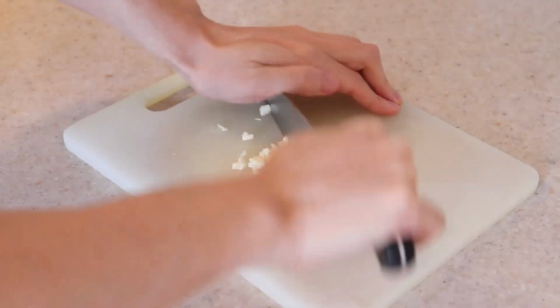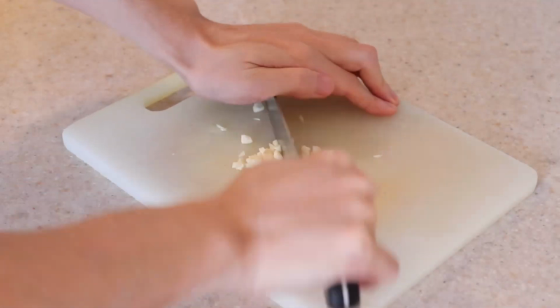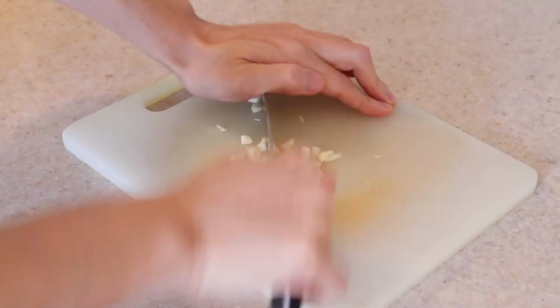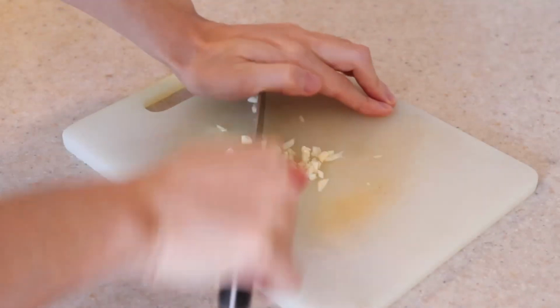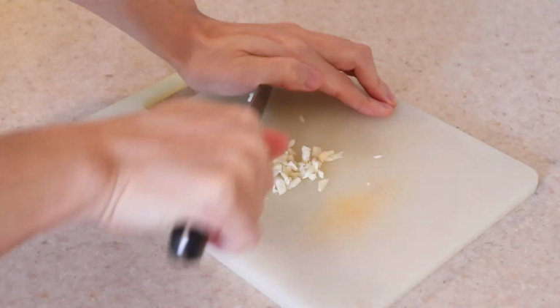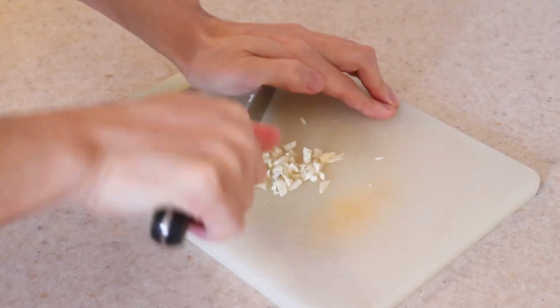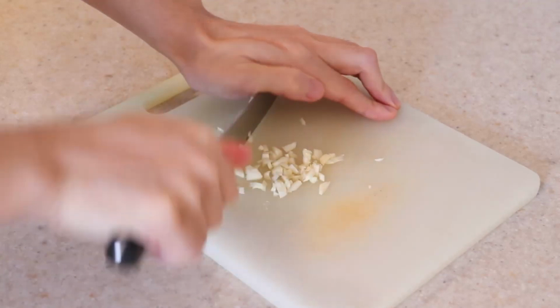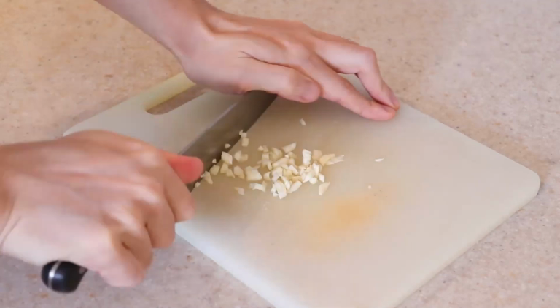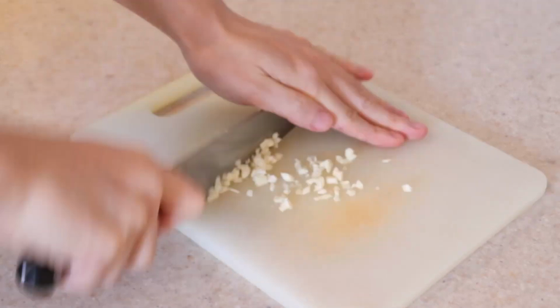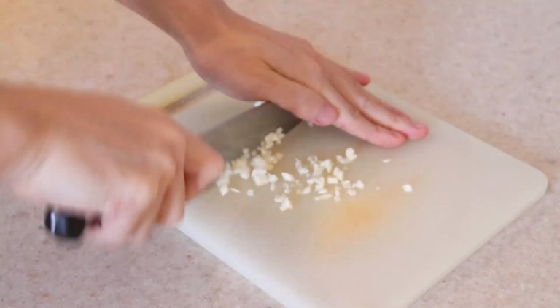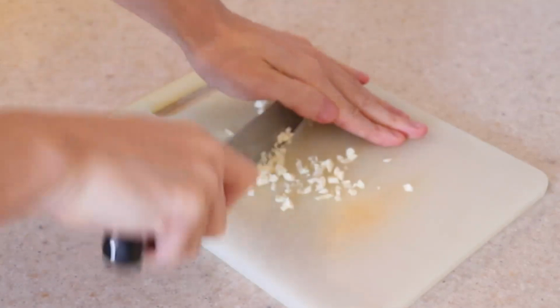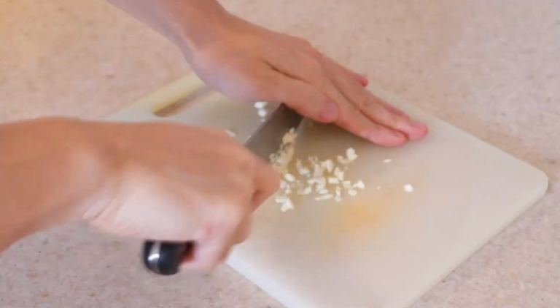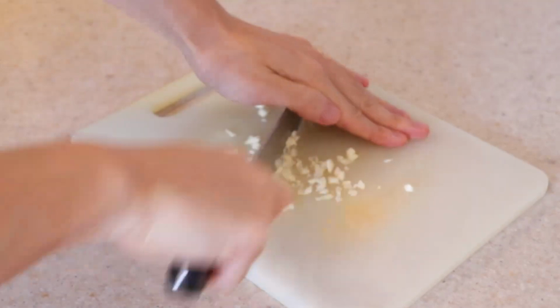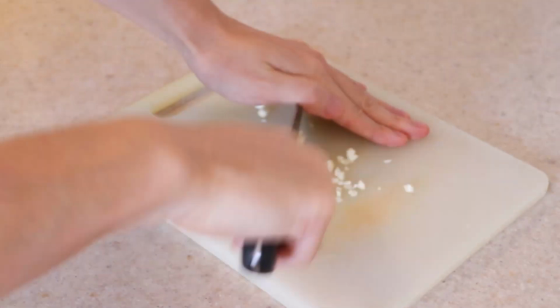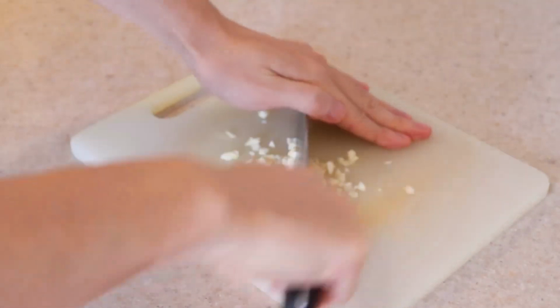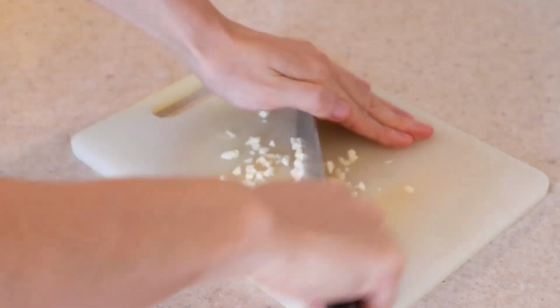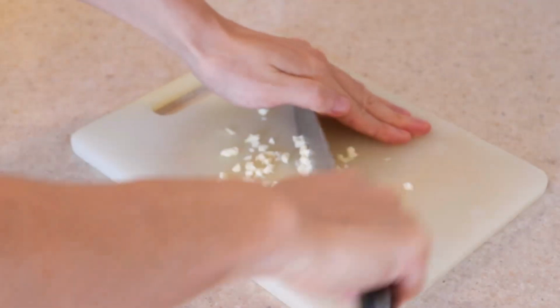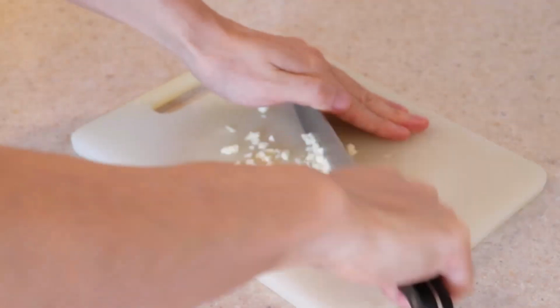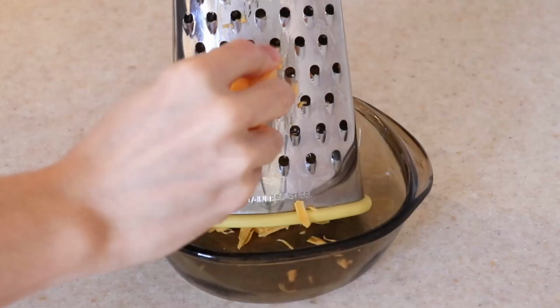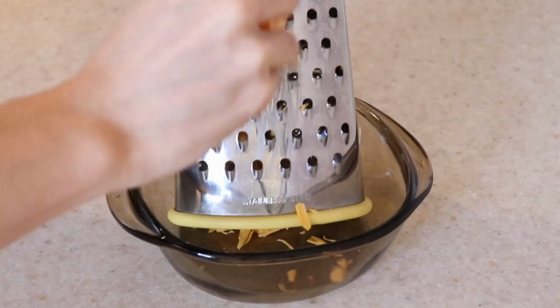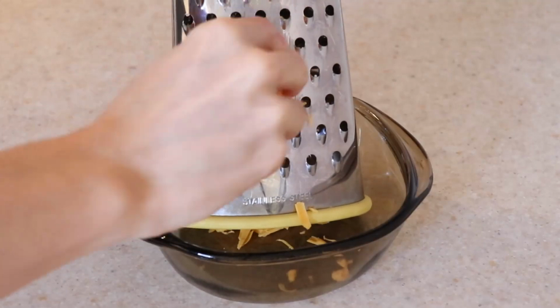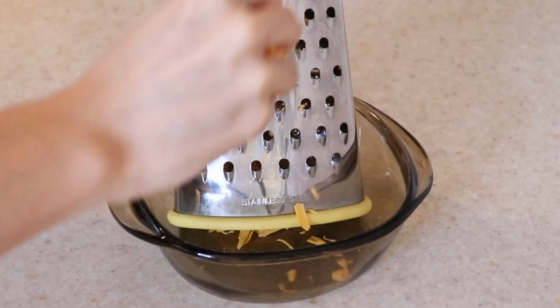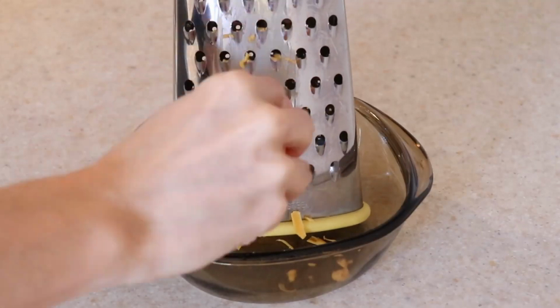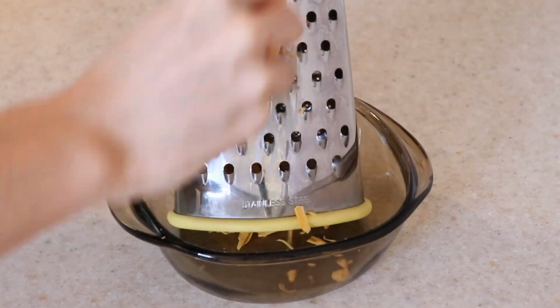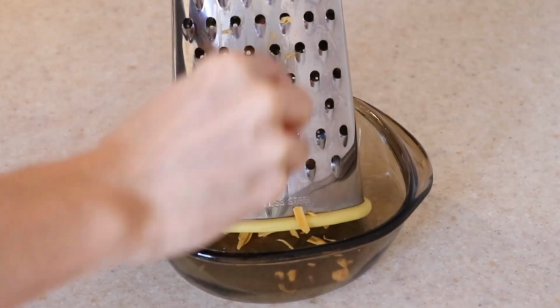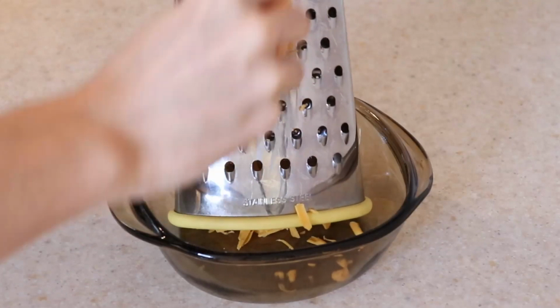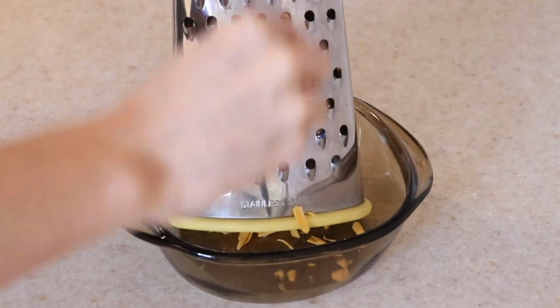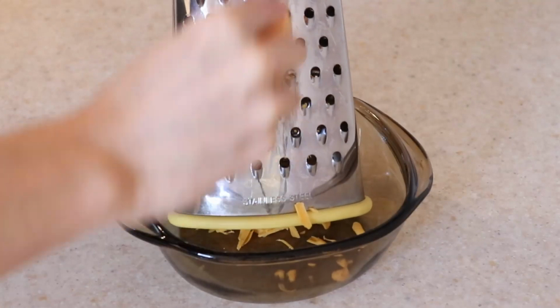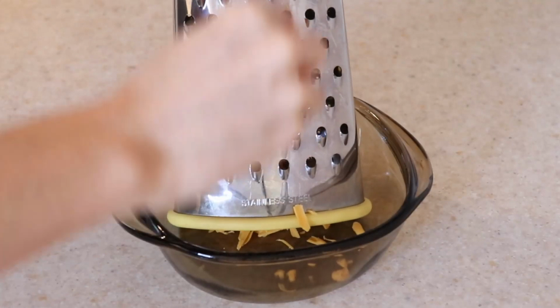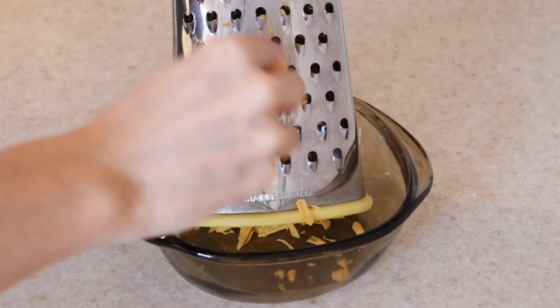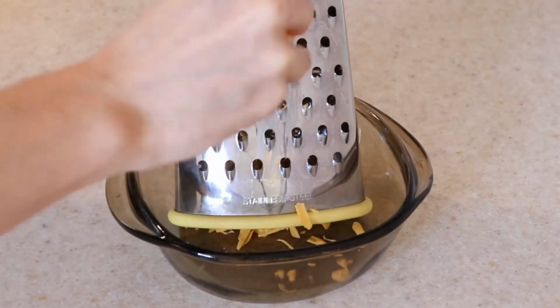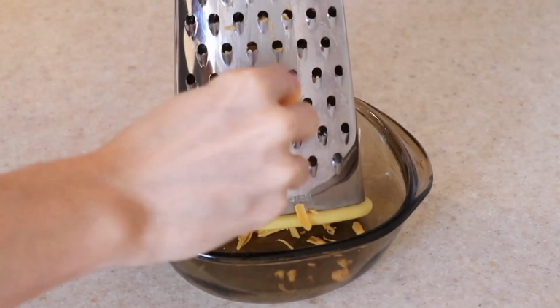Mince two cloves of garlic as well. Then shred half a cup of cheddar cheese.